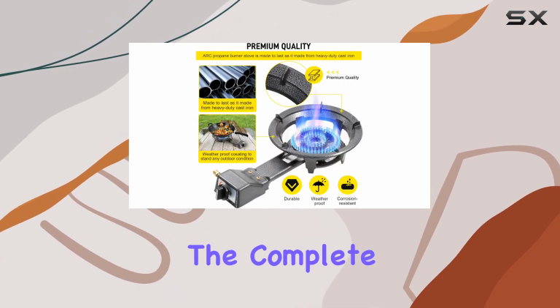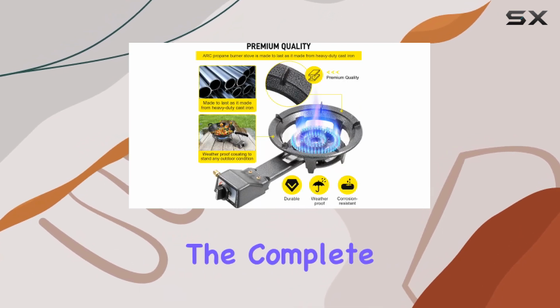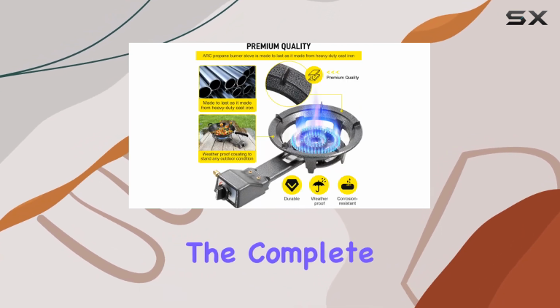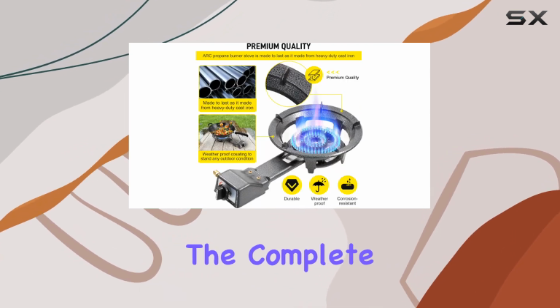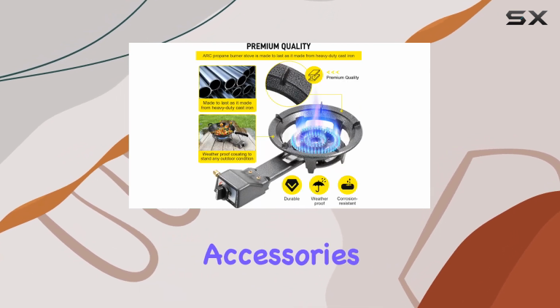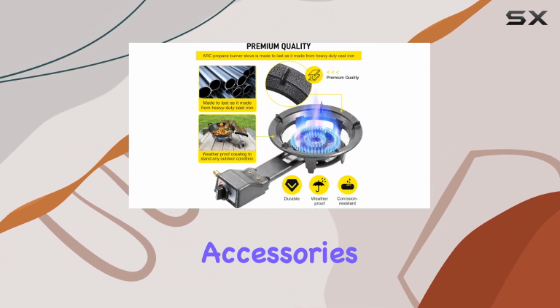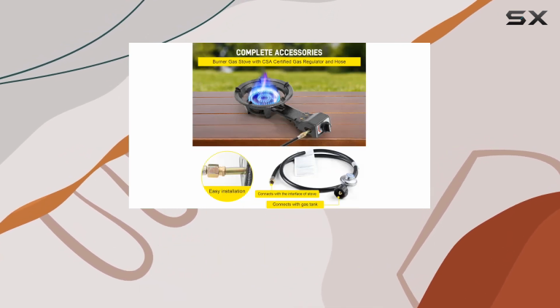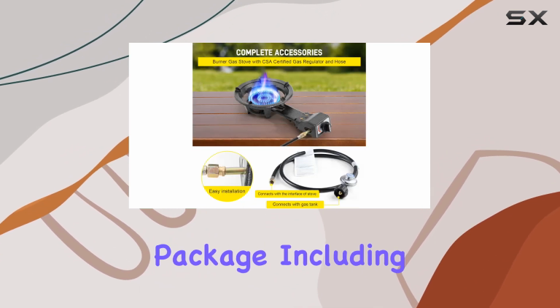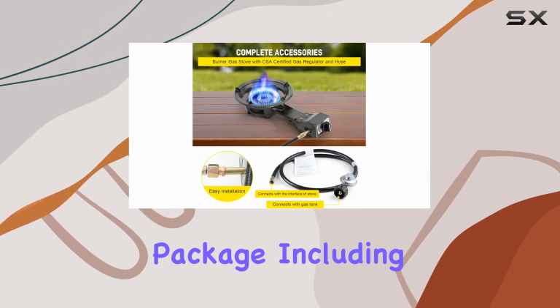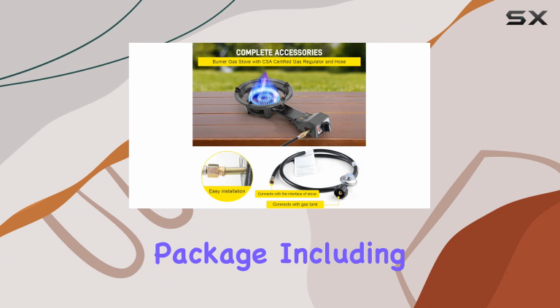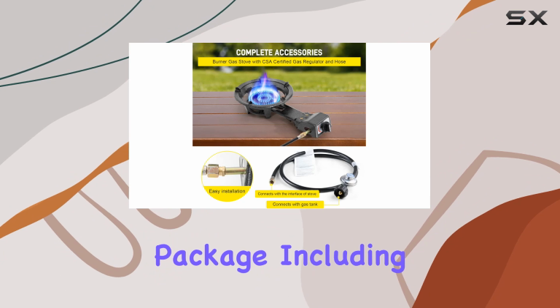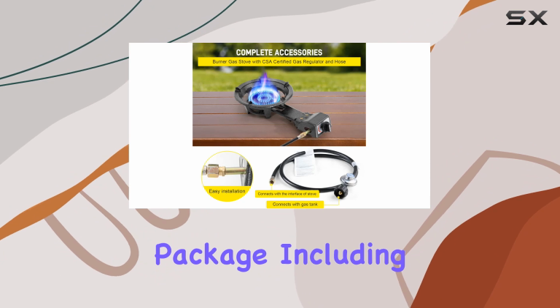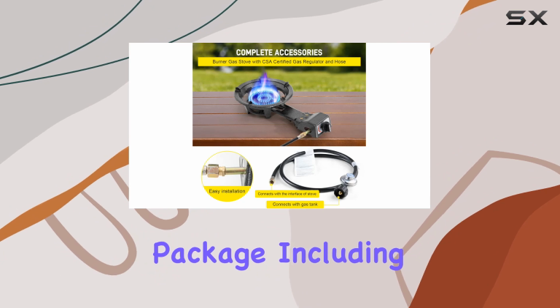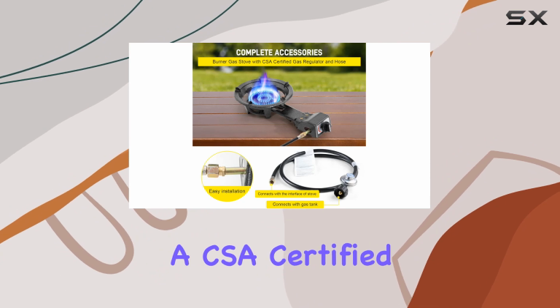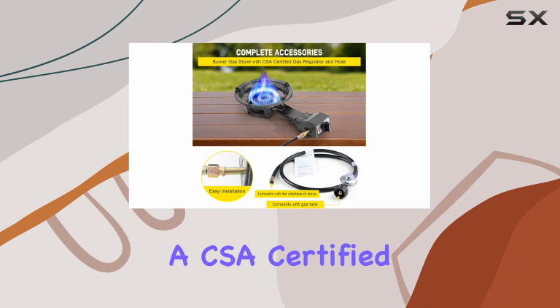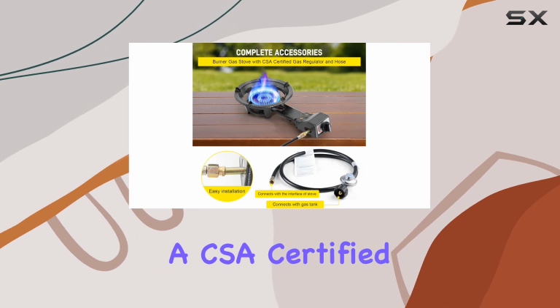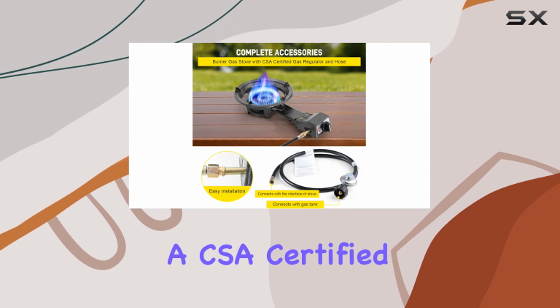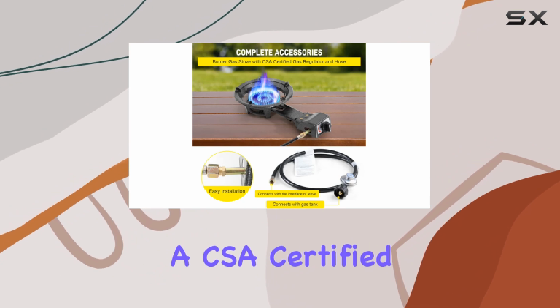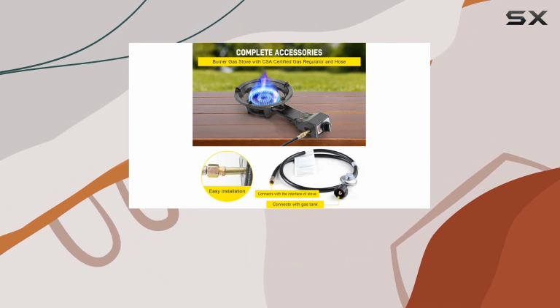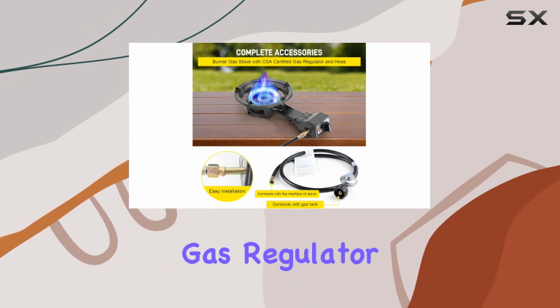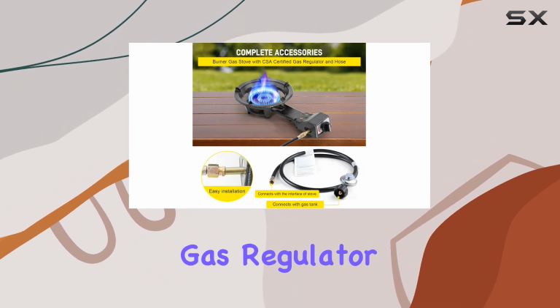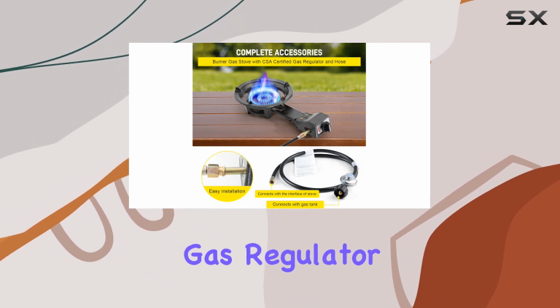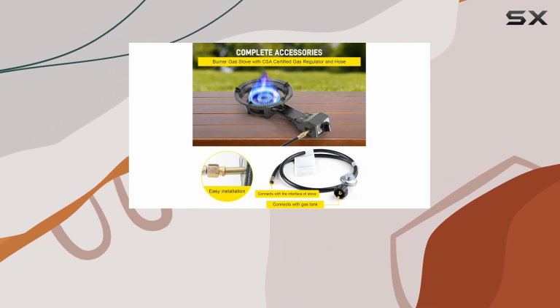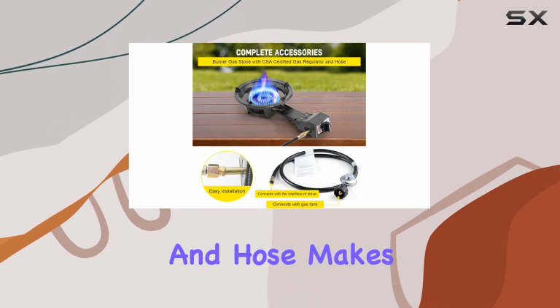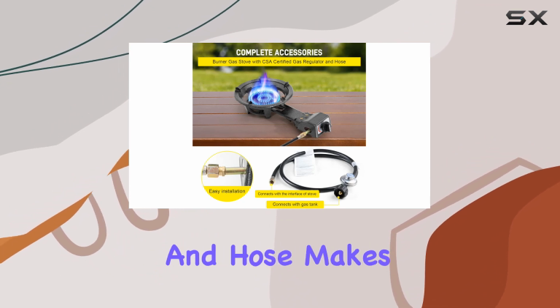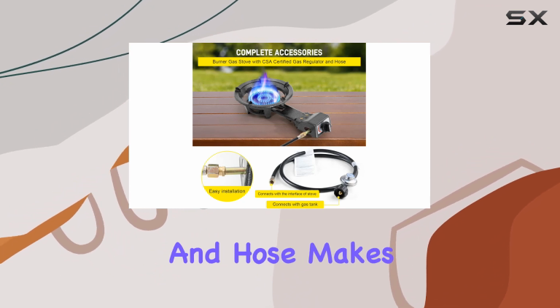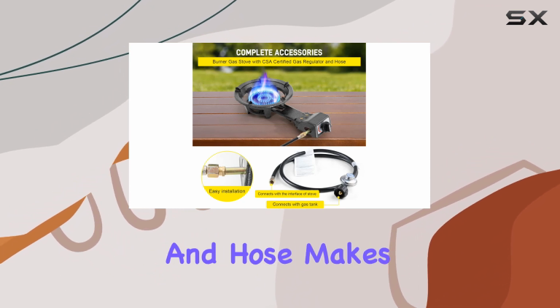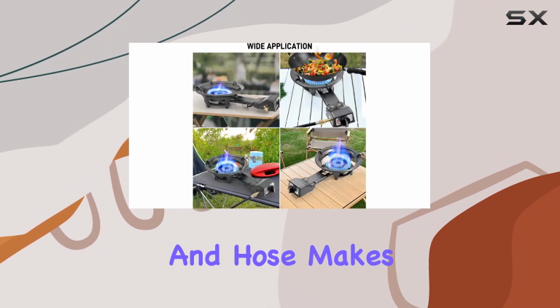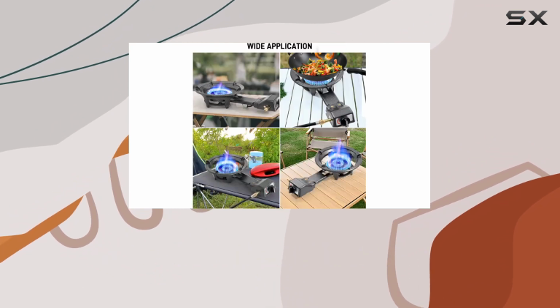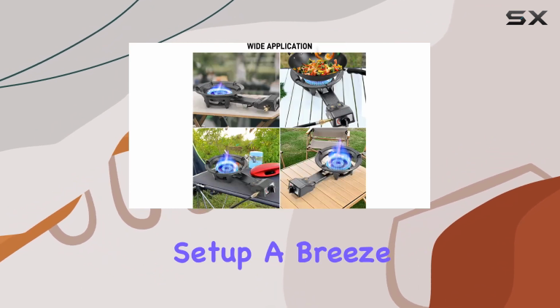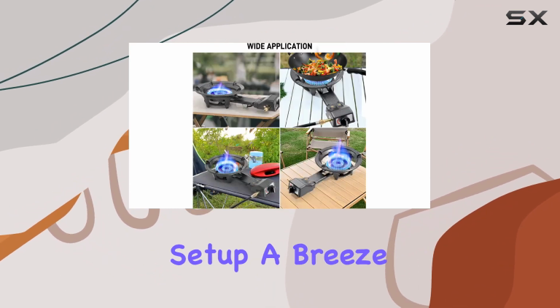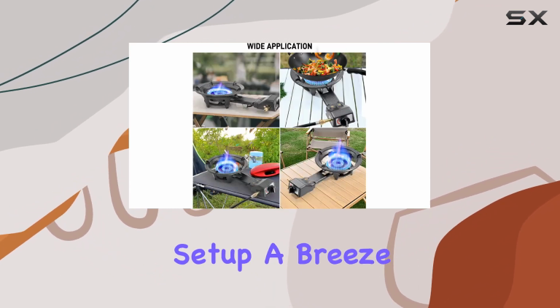The complete accessories package, including a CSA certified gas regulator and hose, makes setup a breeze.